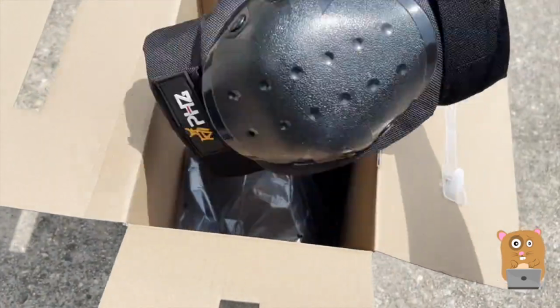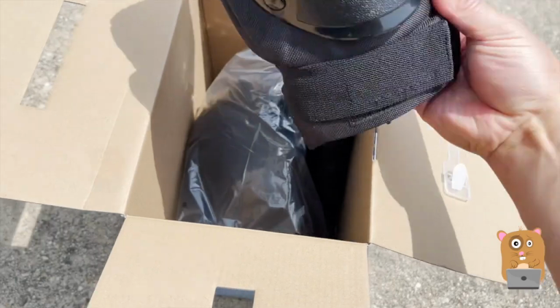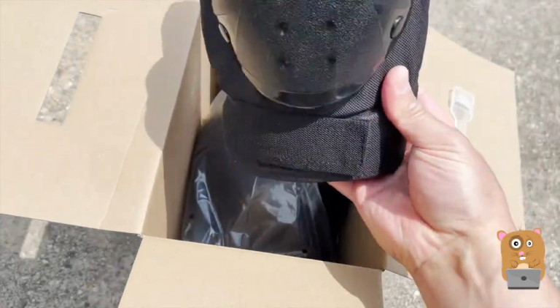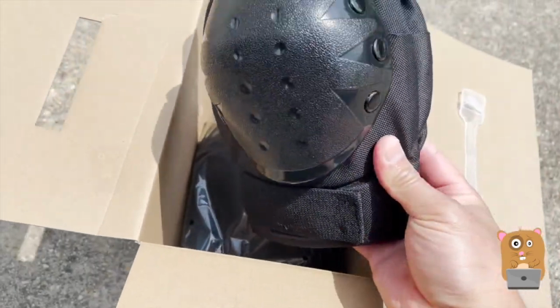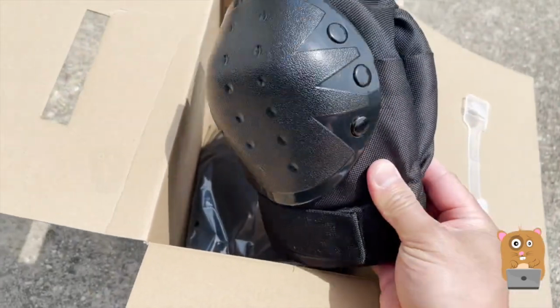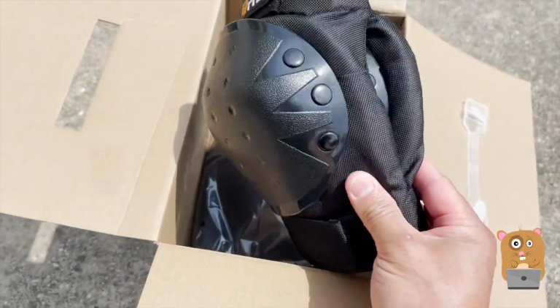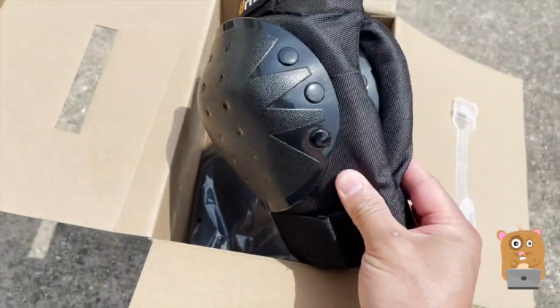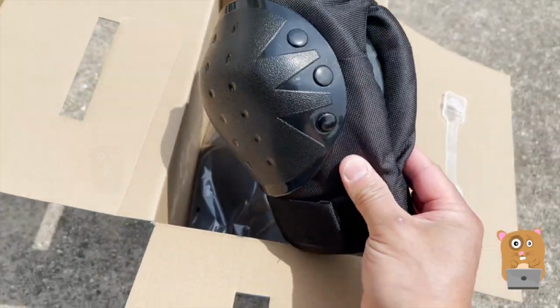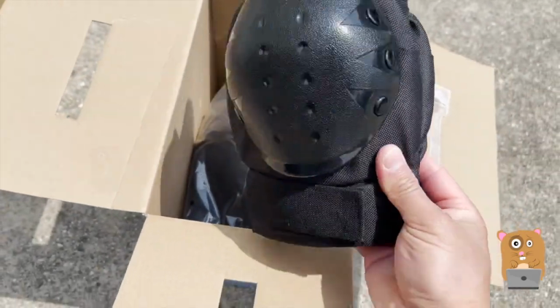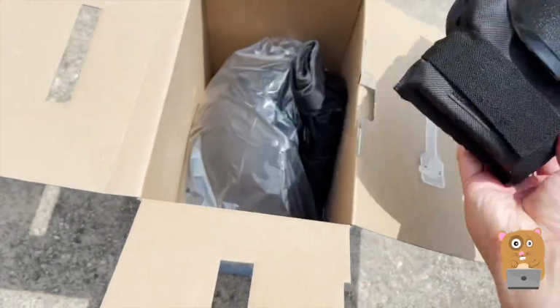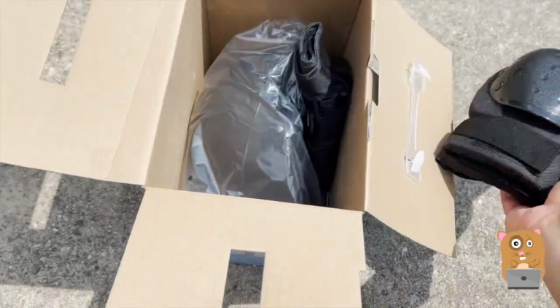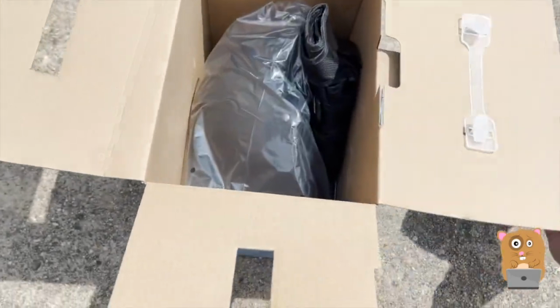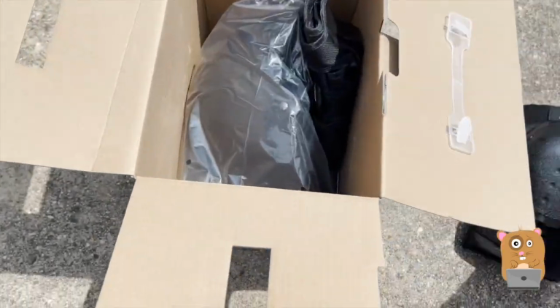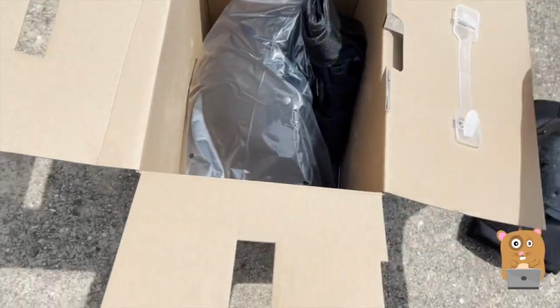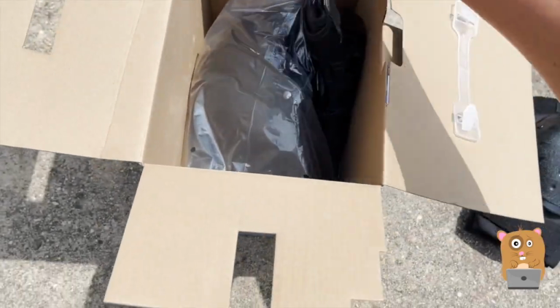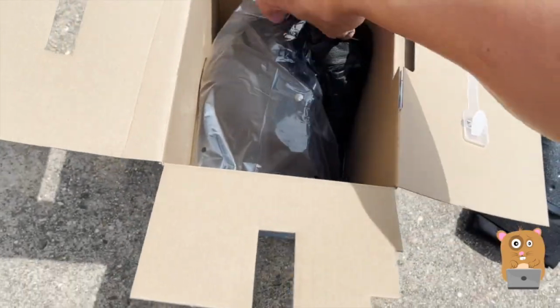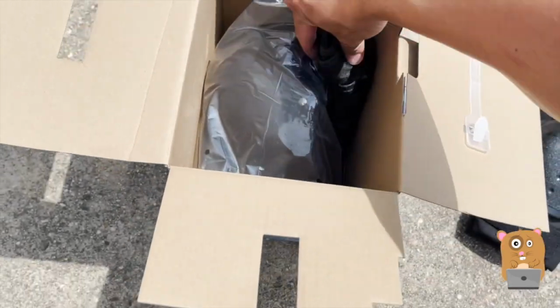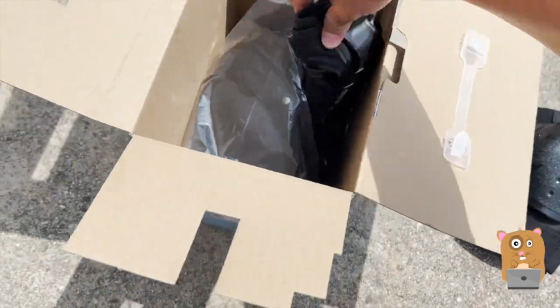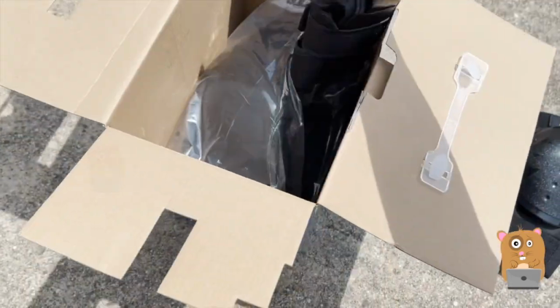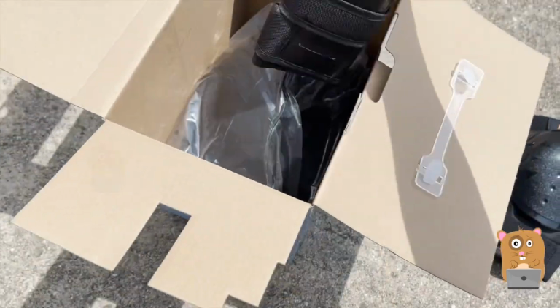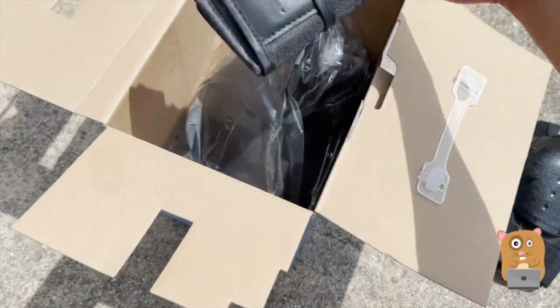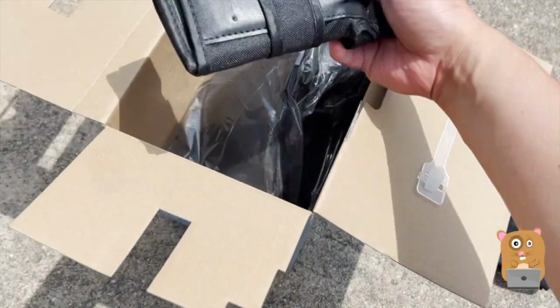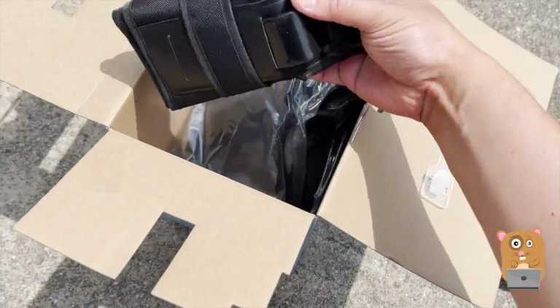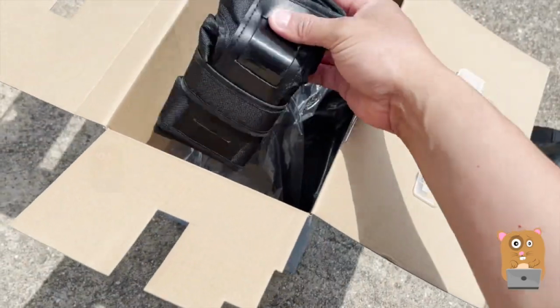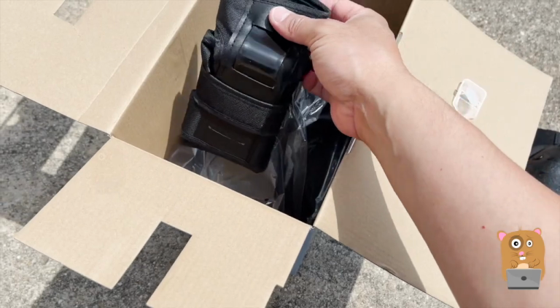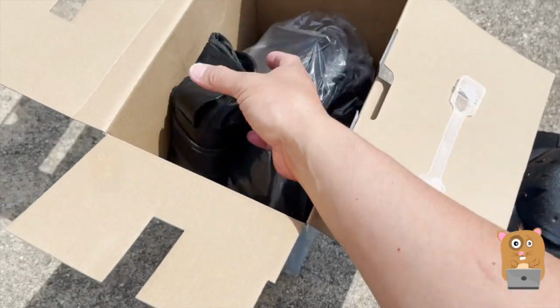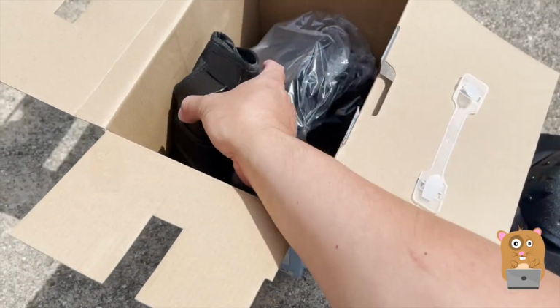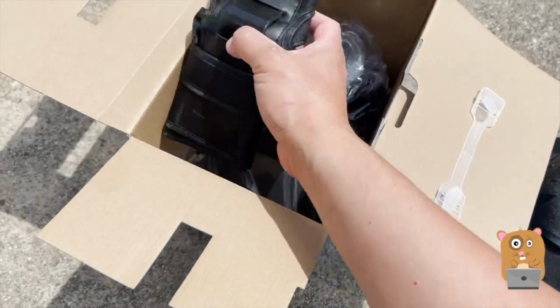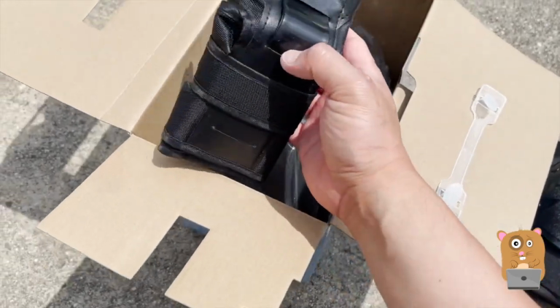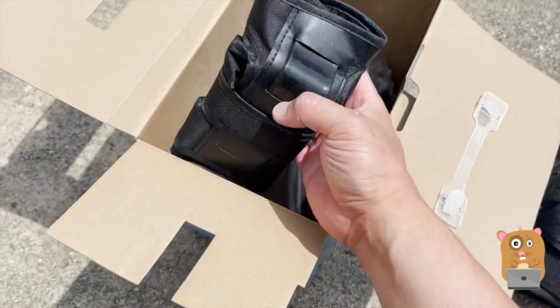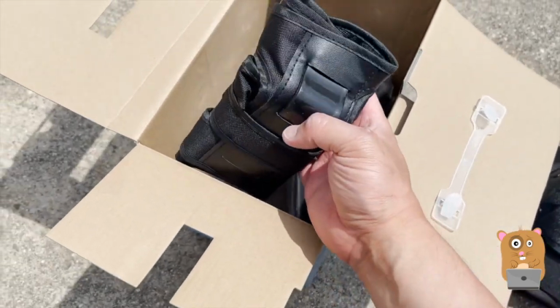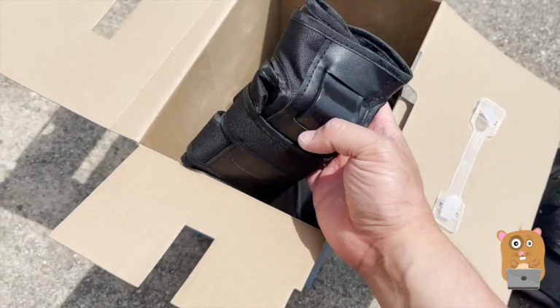These are the knee protectors. And this one is for the wrist.